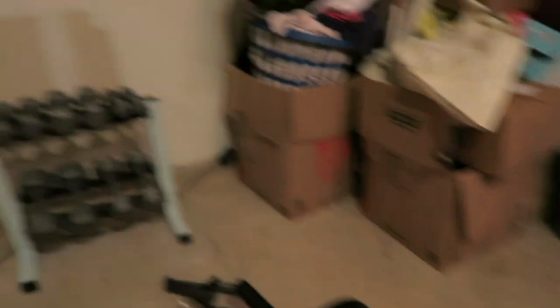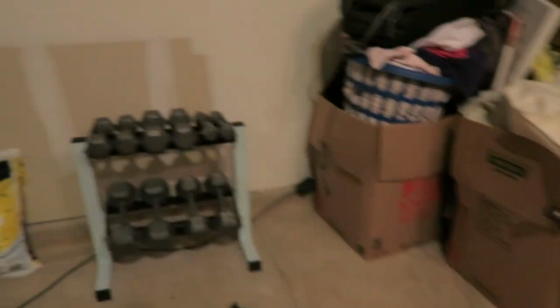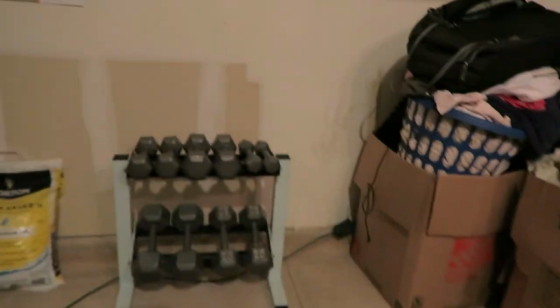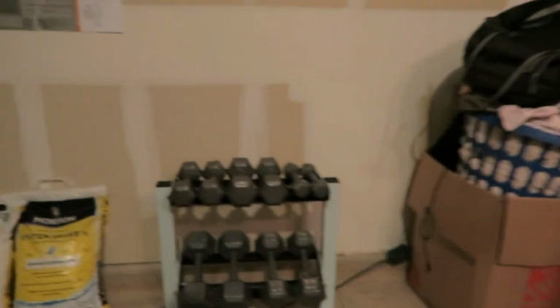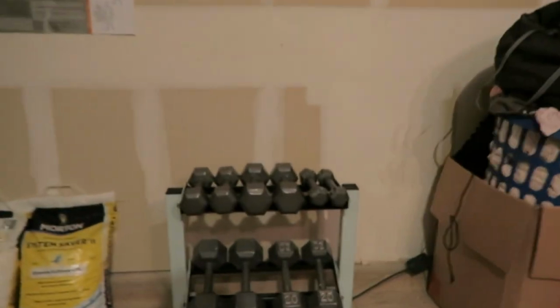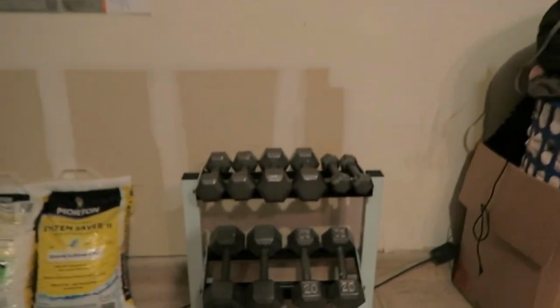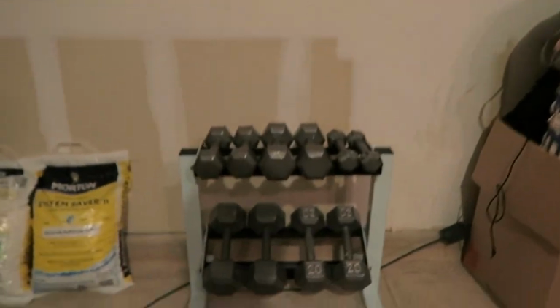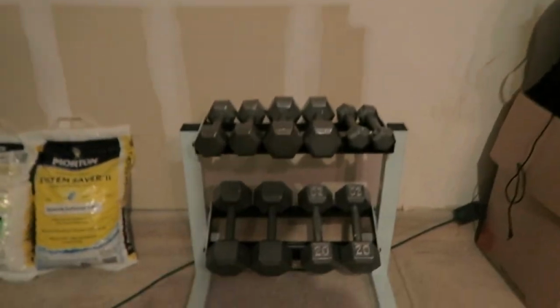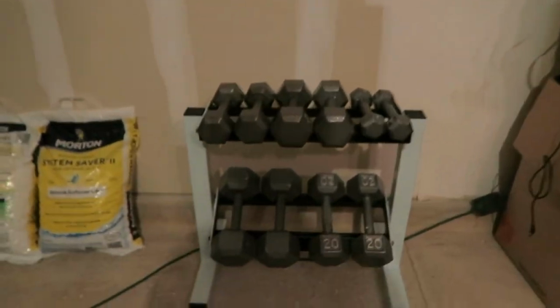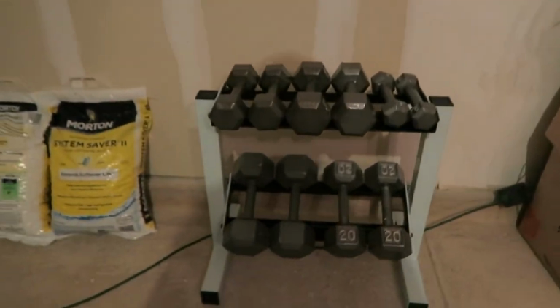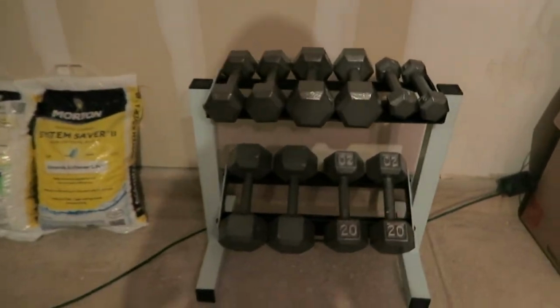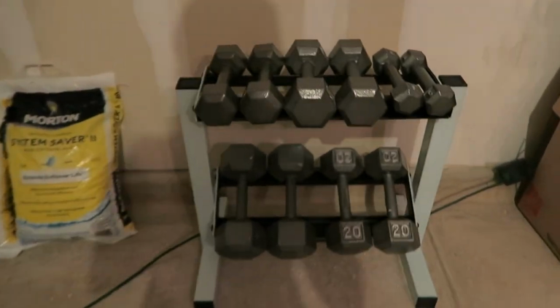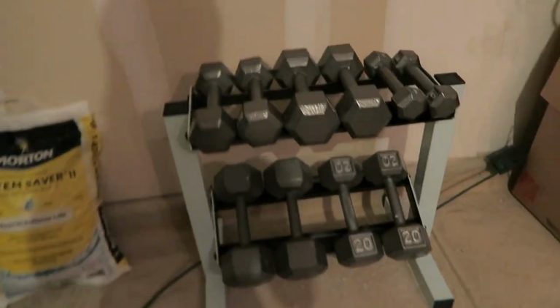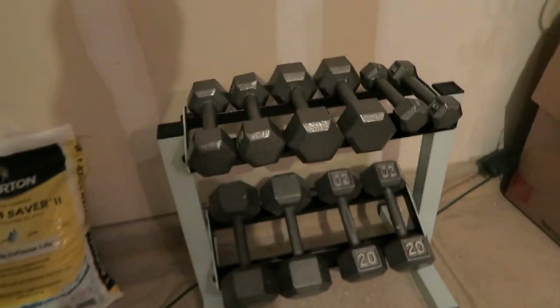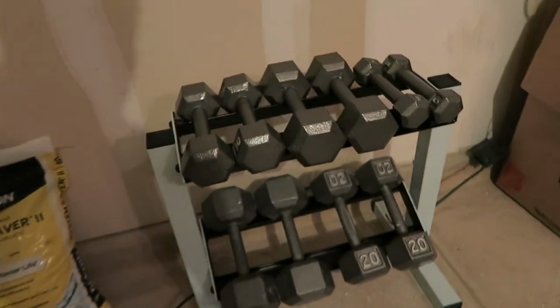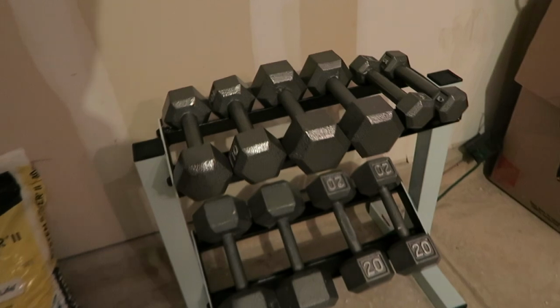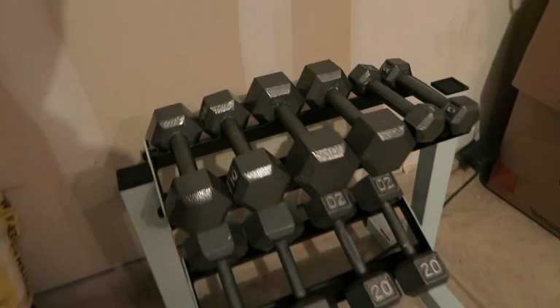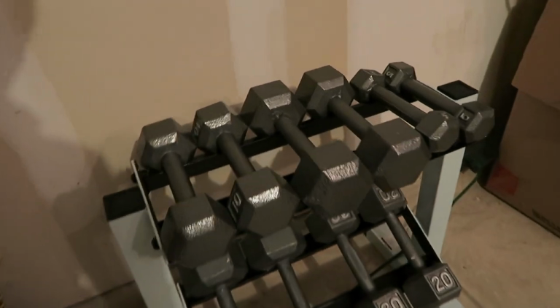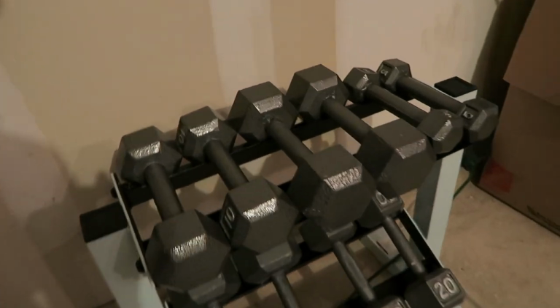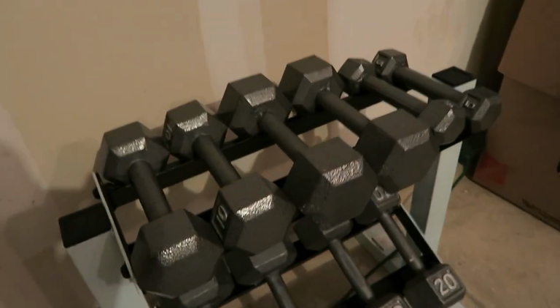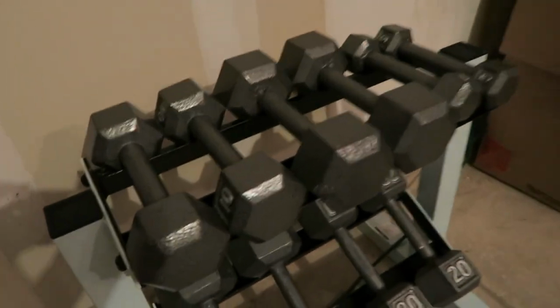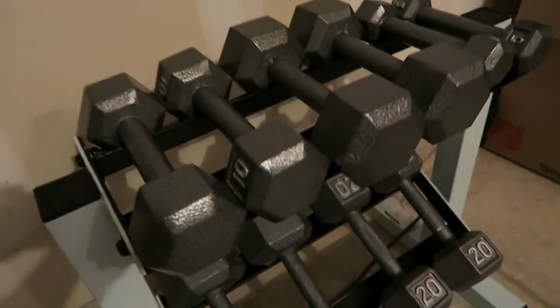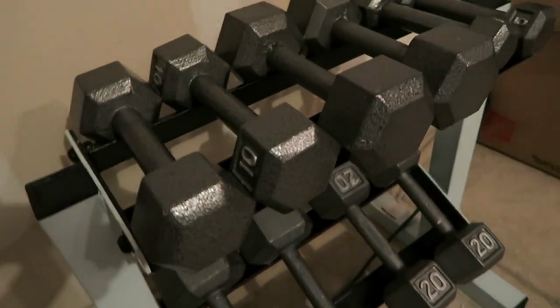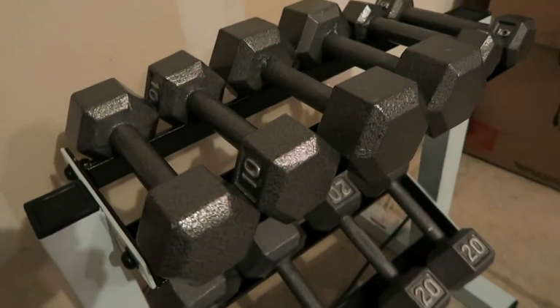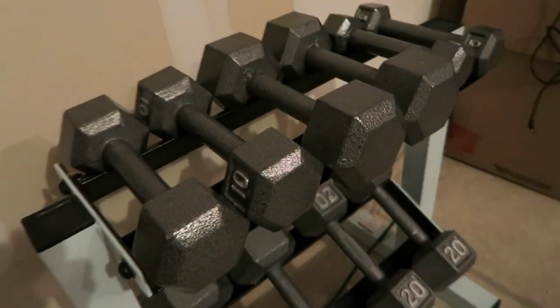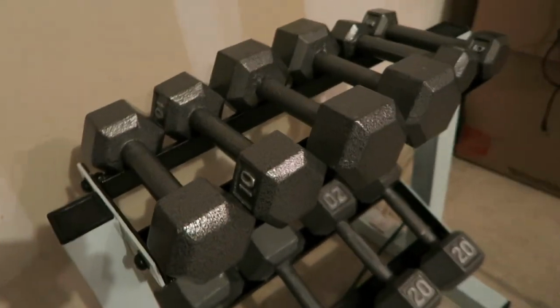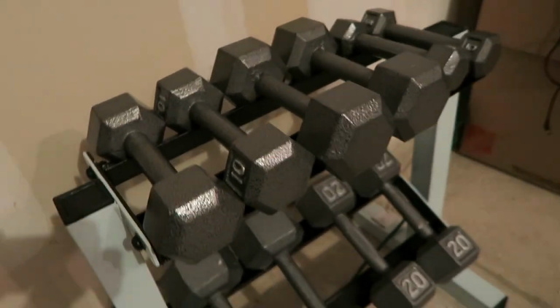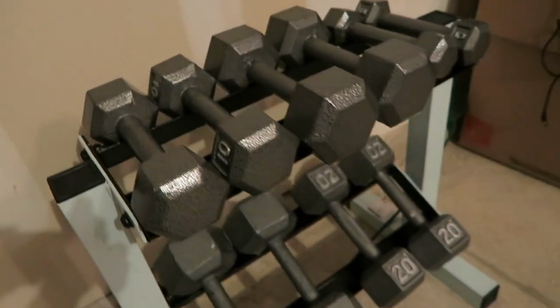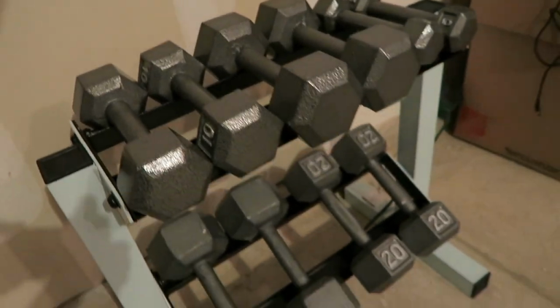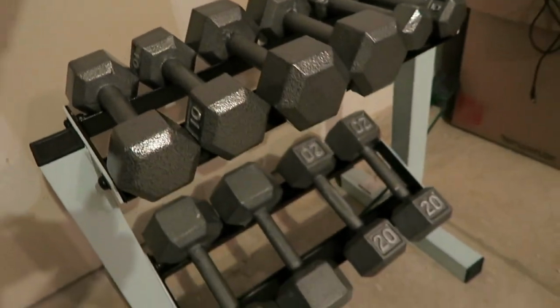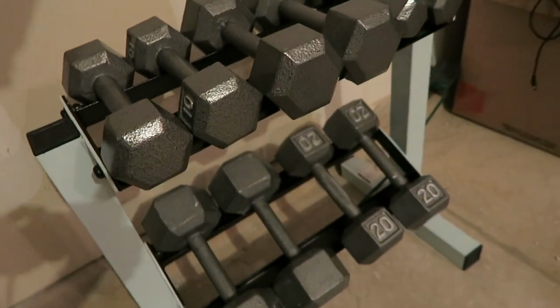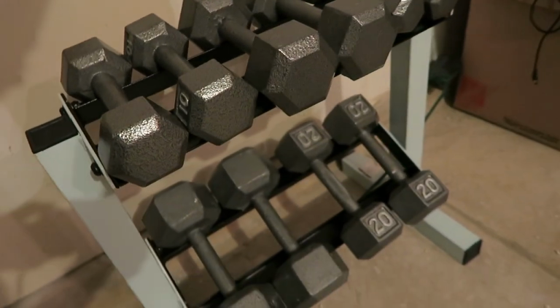And we got a little dumbbell set. It just goes up to 25 pounds, but hey, it's something.